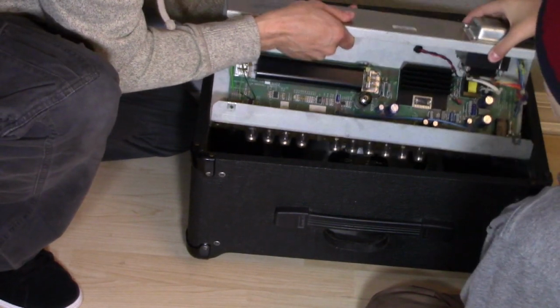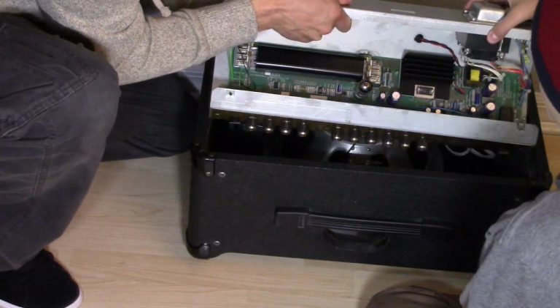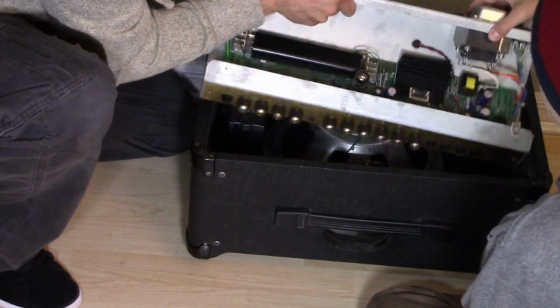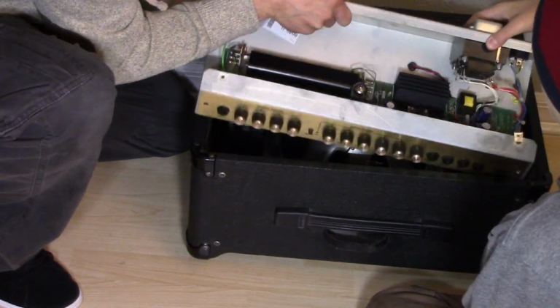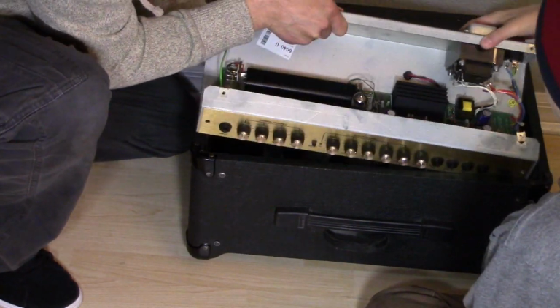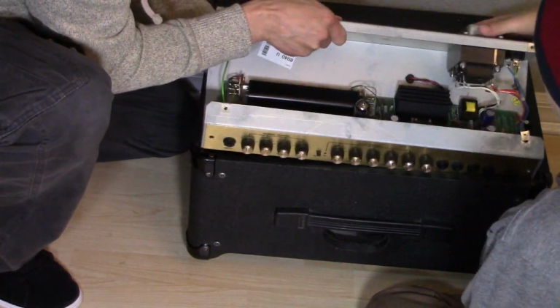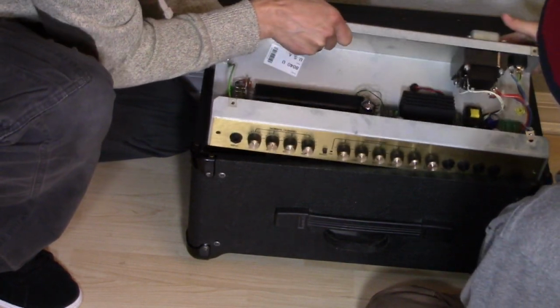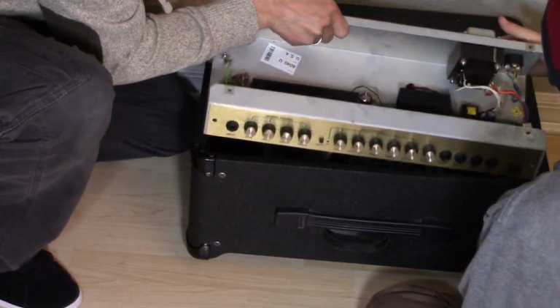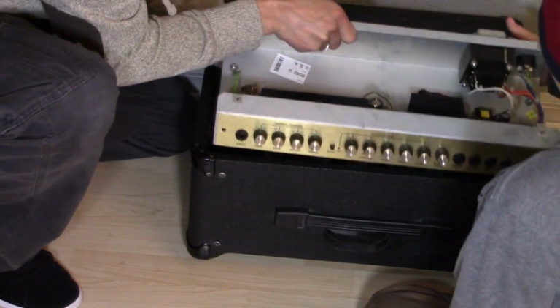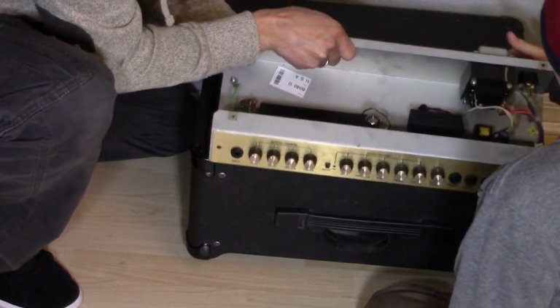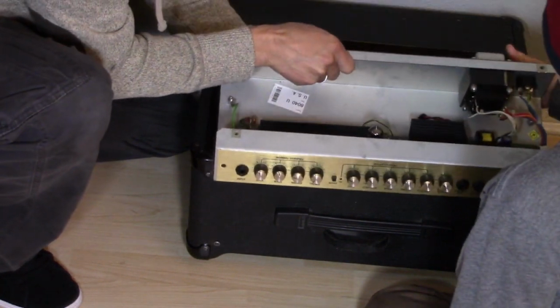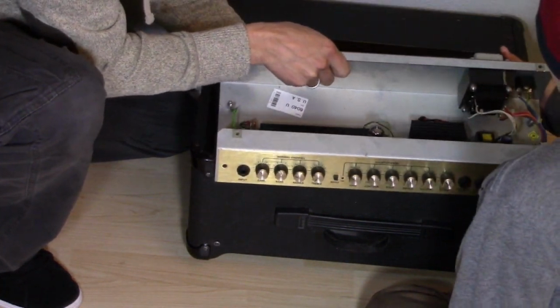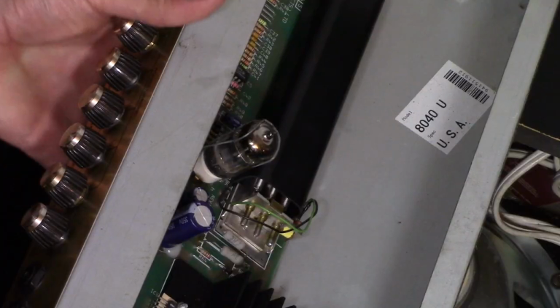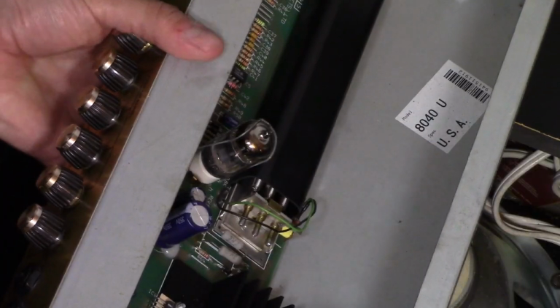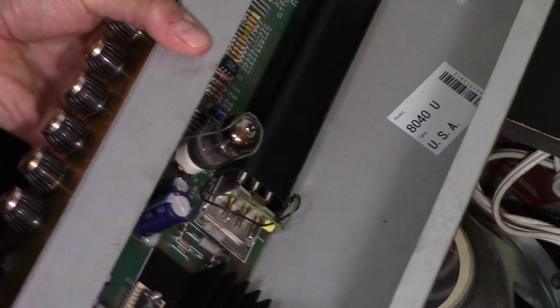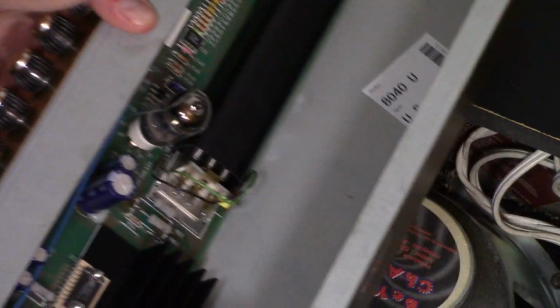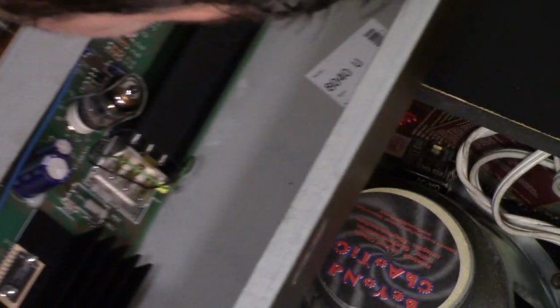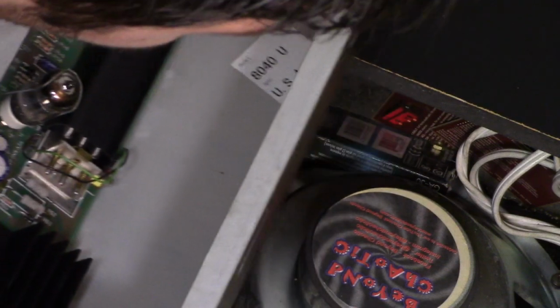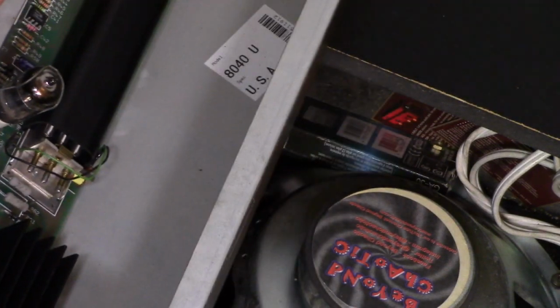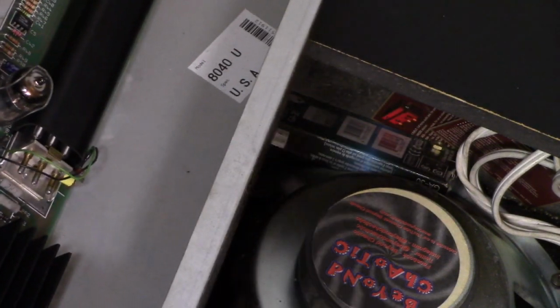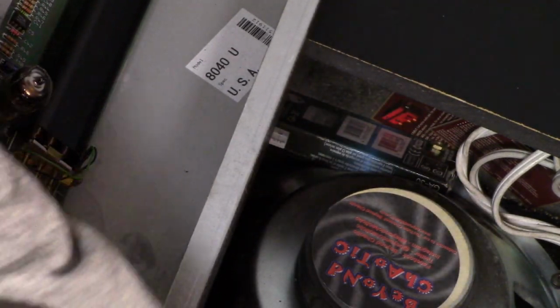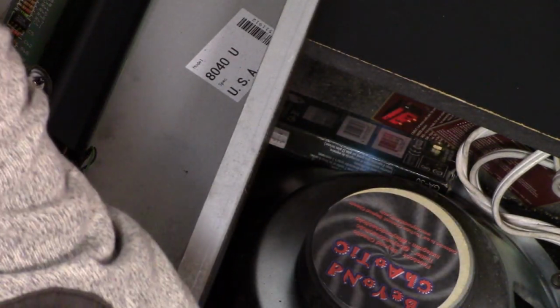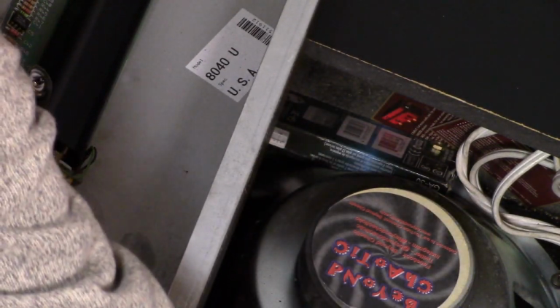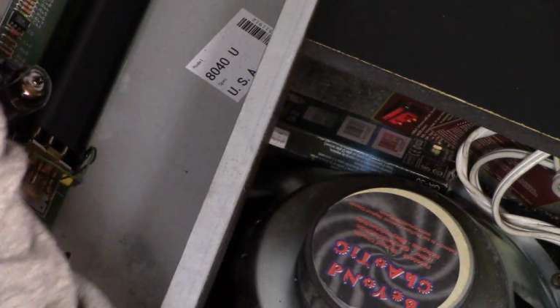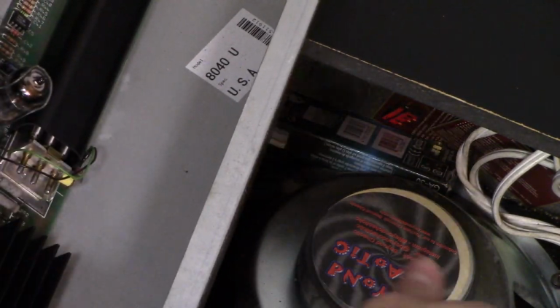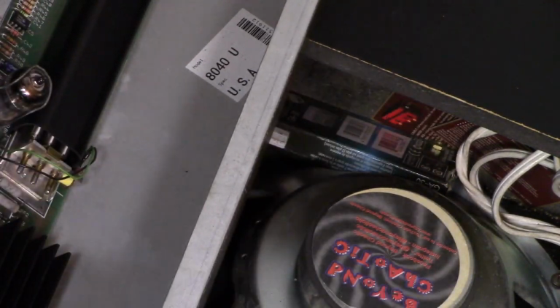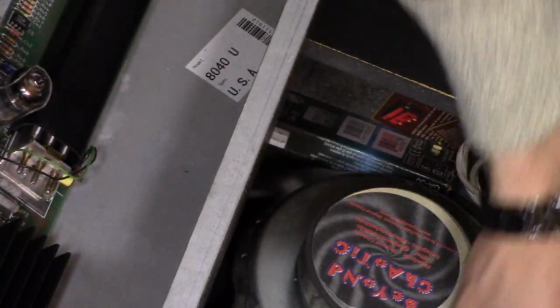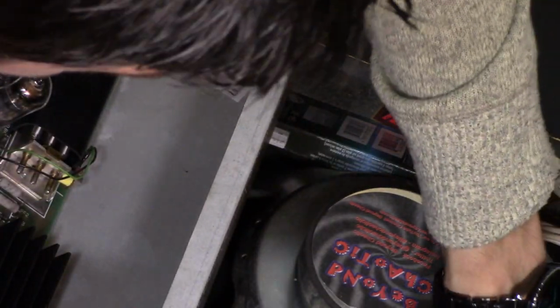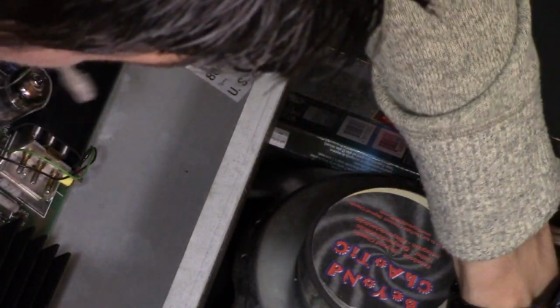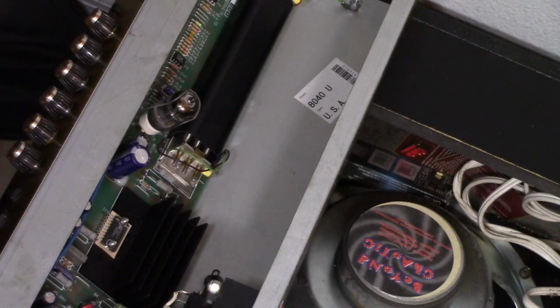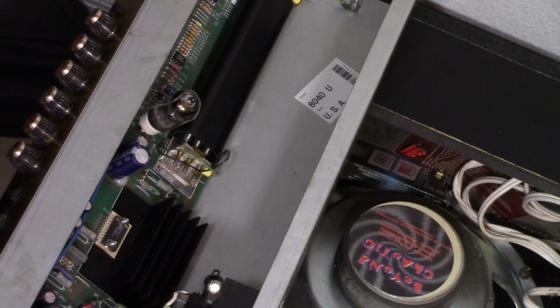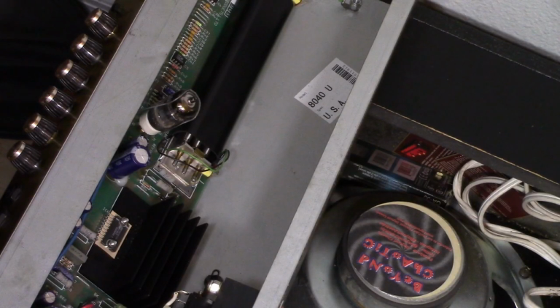Let's pull this out — just like that. Right now we have the power unplugged. You can go ahead and unplug the speaker.